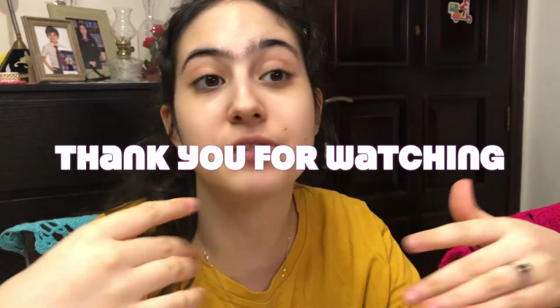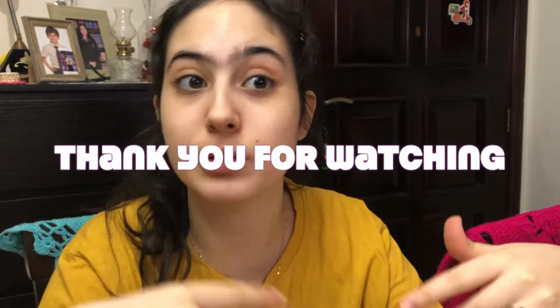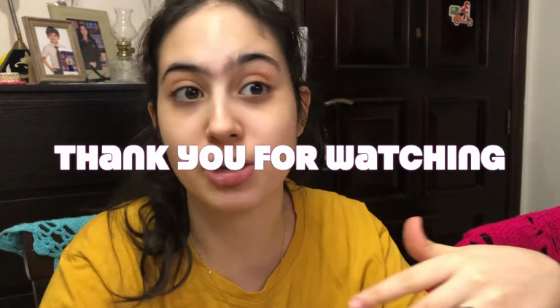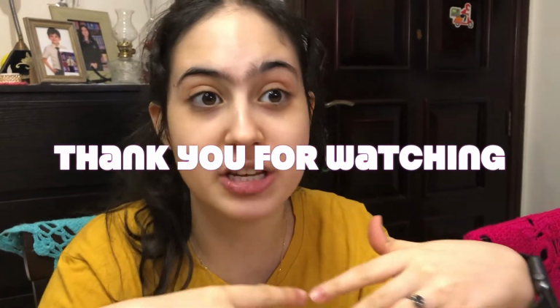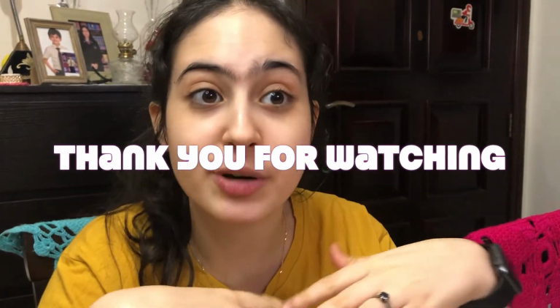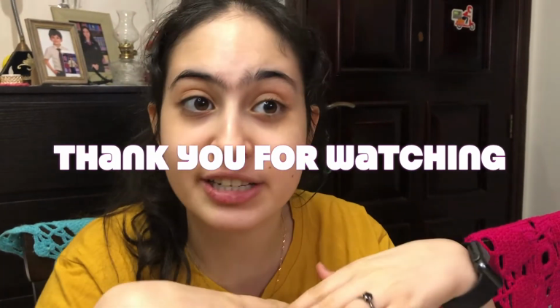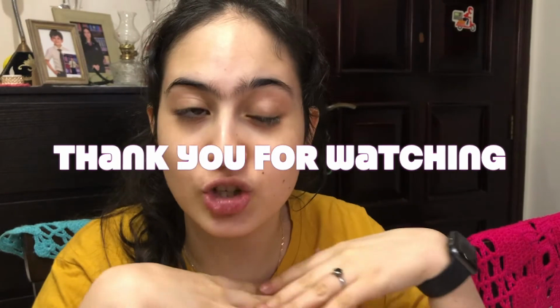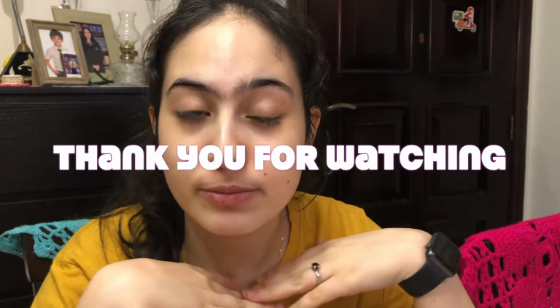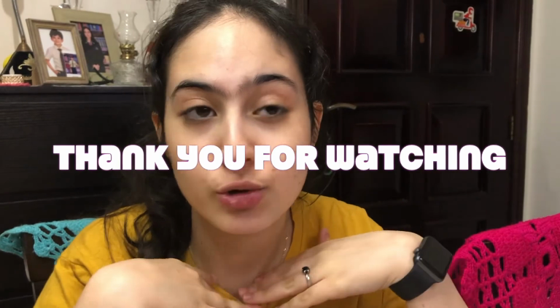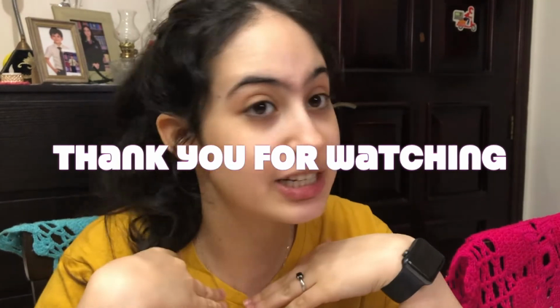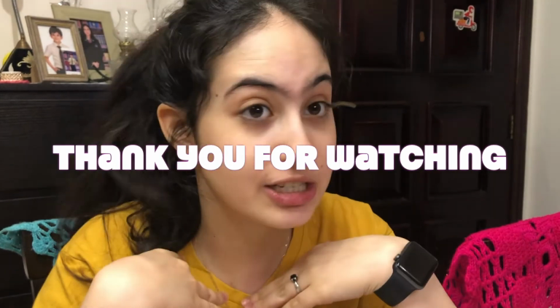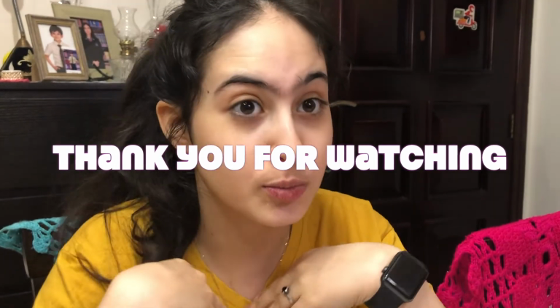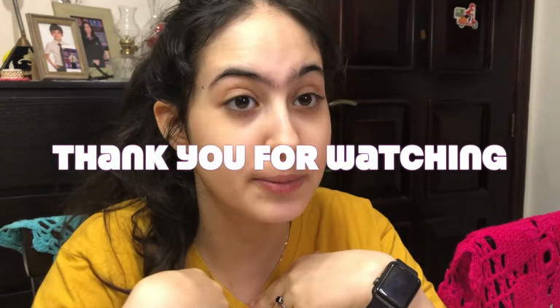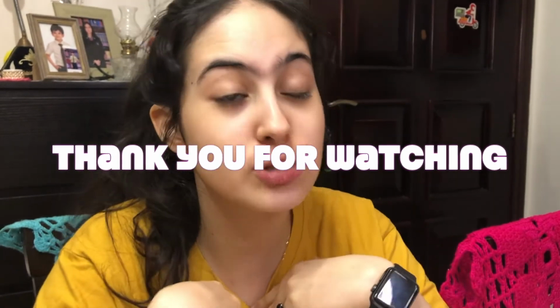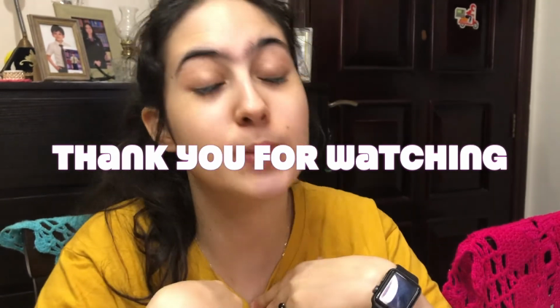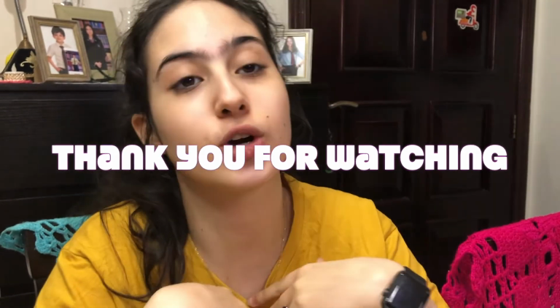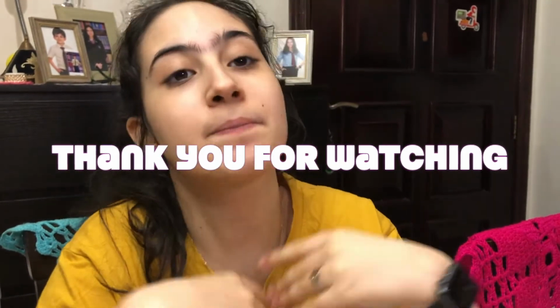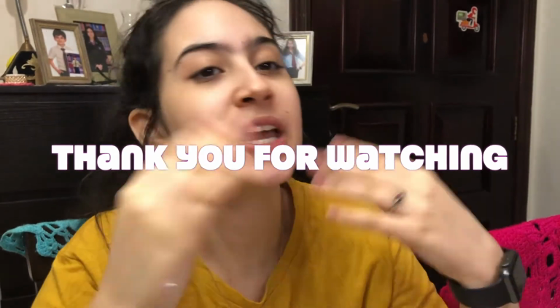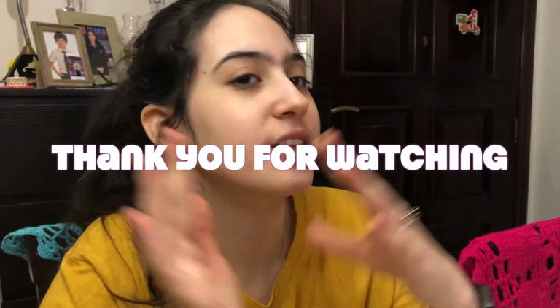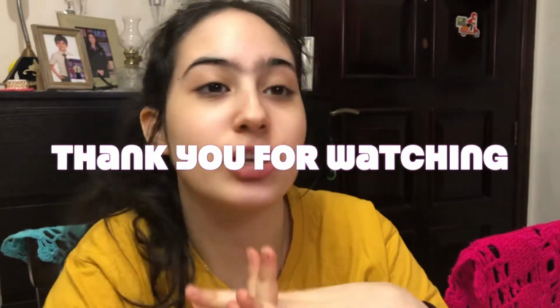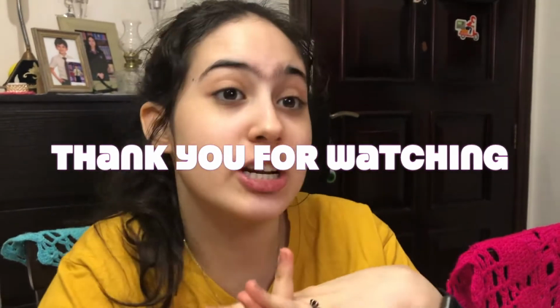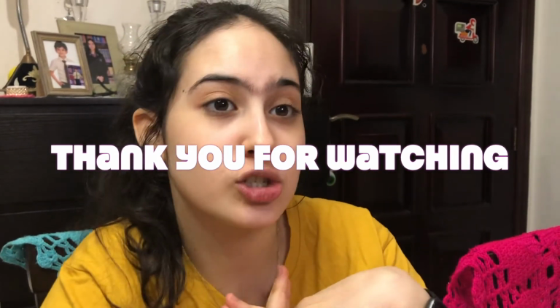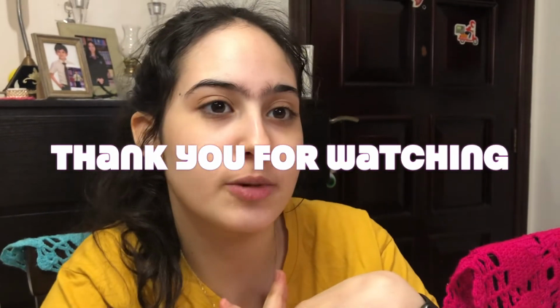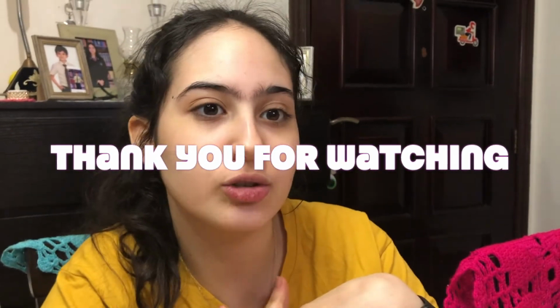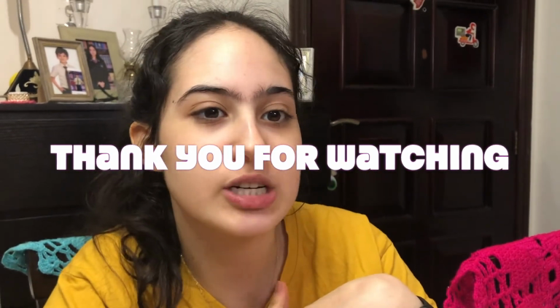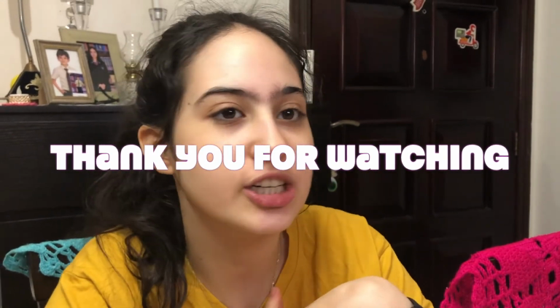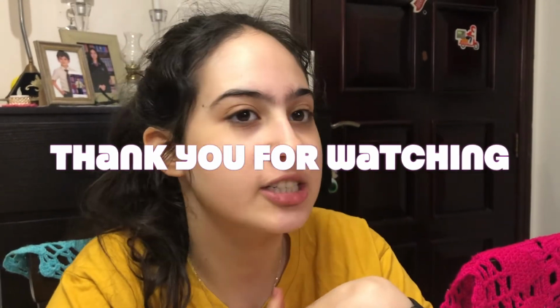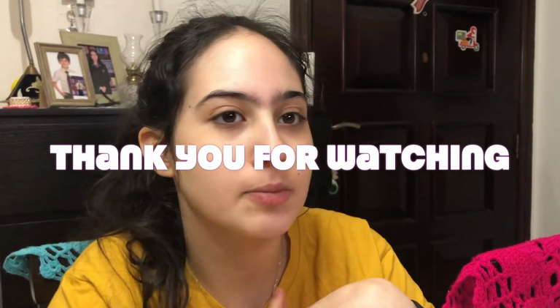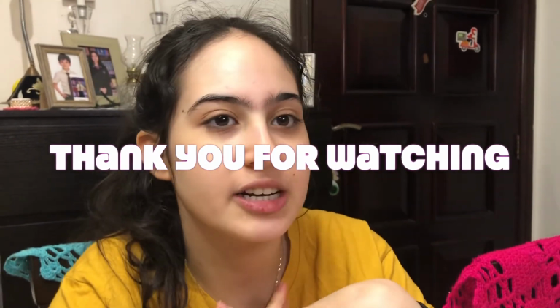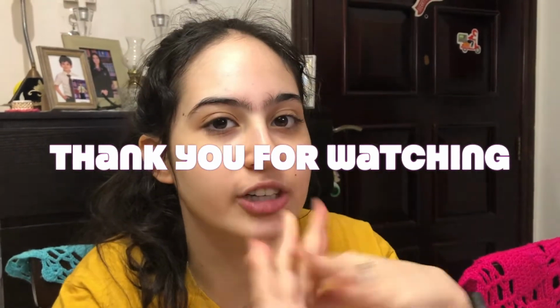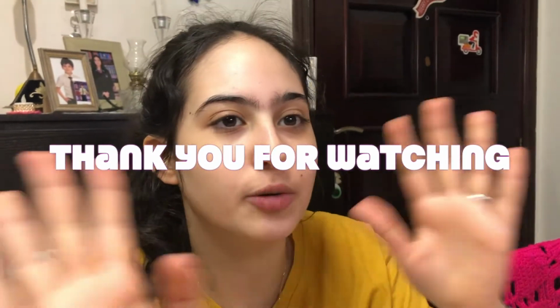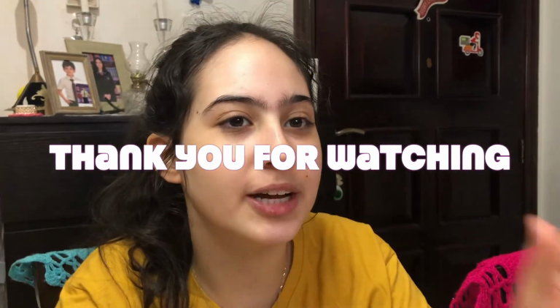This concludes today's video. If you like this kind of content, please like, share, subscribe, comment, and follow us on Facebook and Instagram so you can support me to make more. Thank you guys so much for watching — I'll see you in my next video, bye!